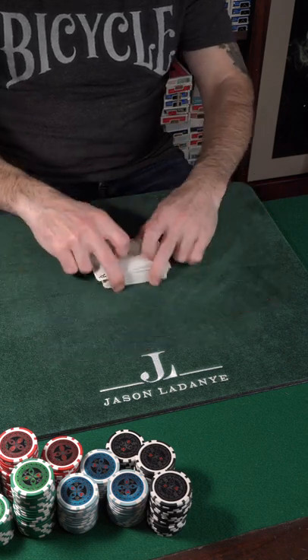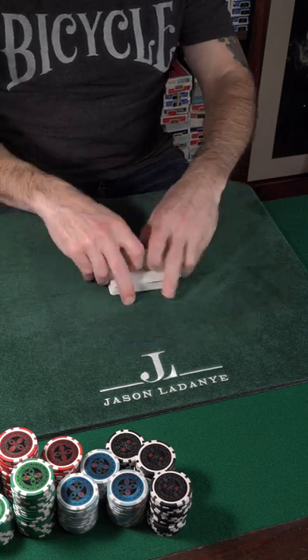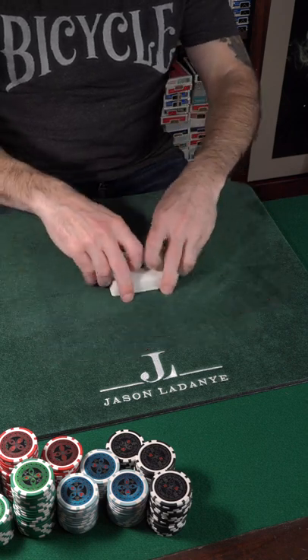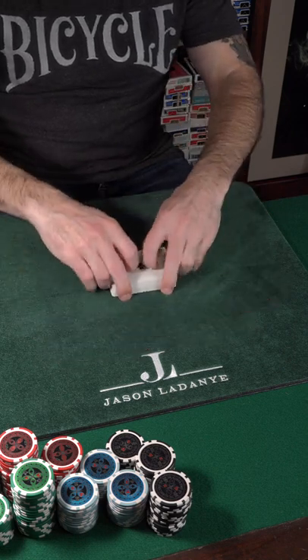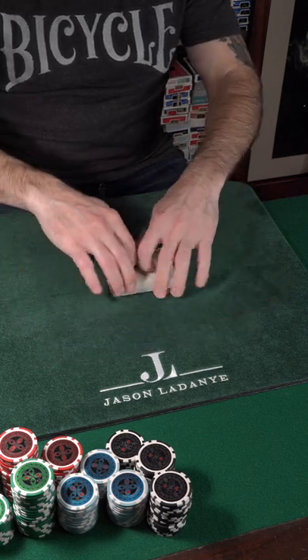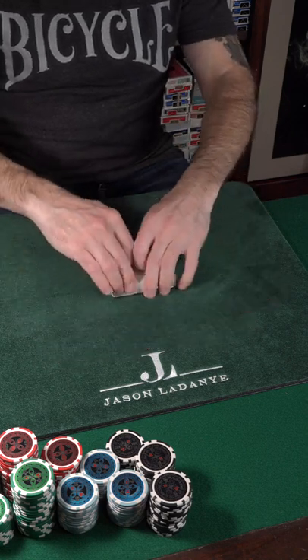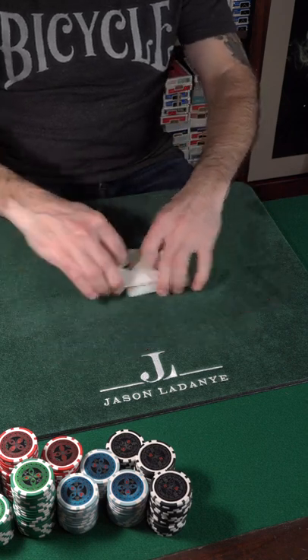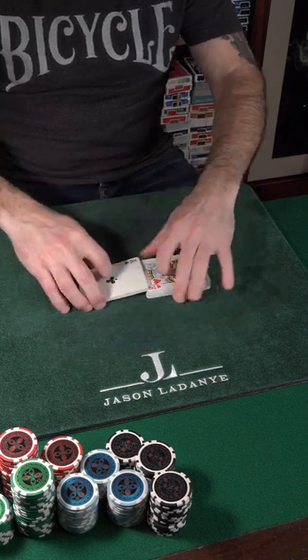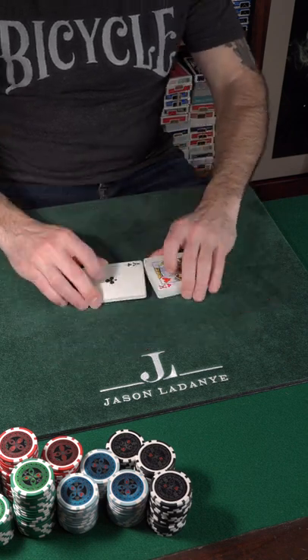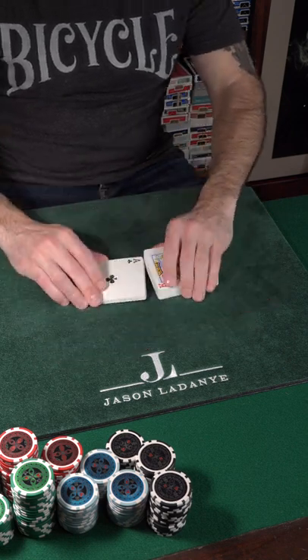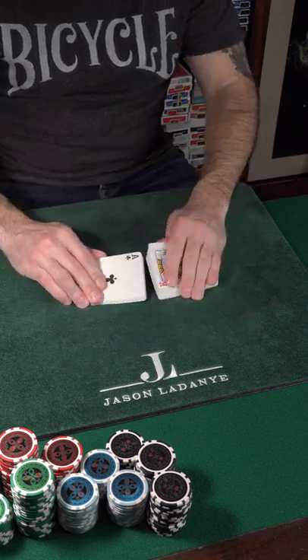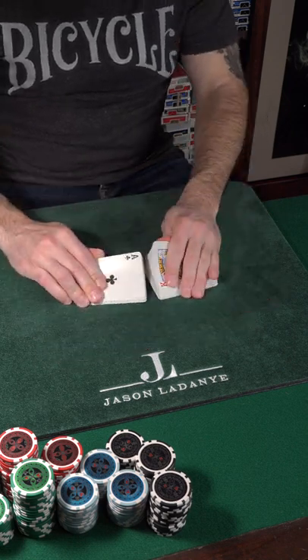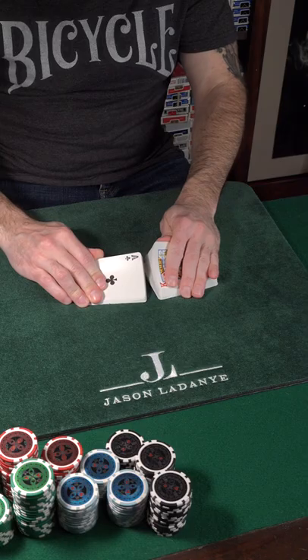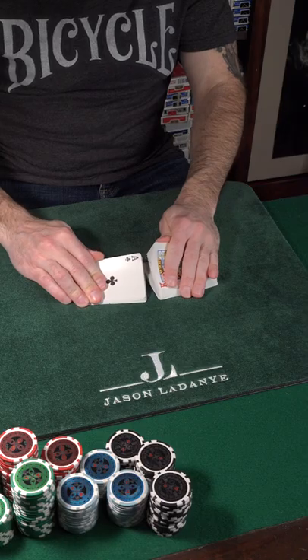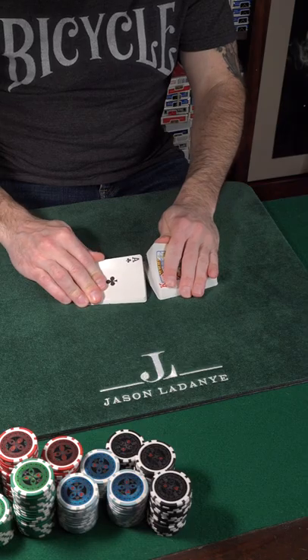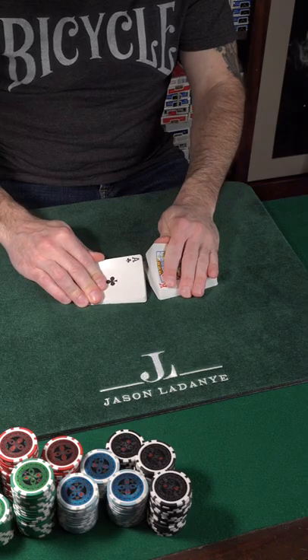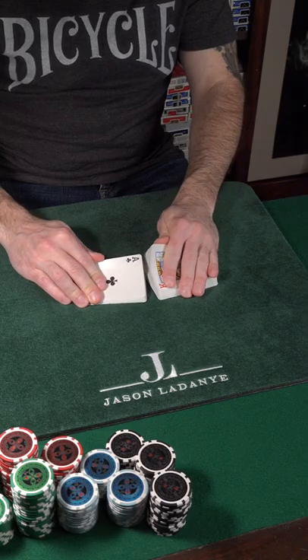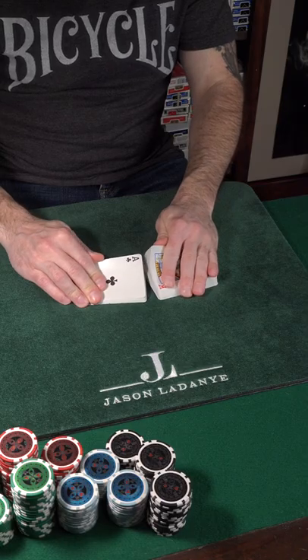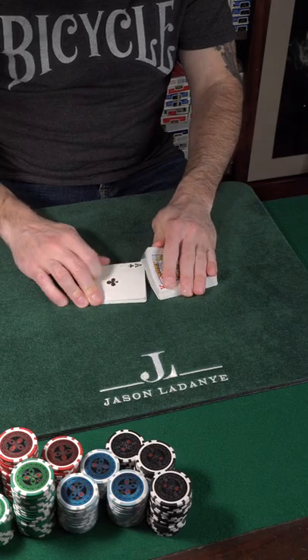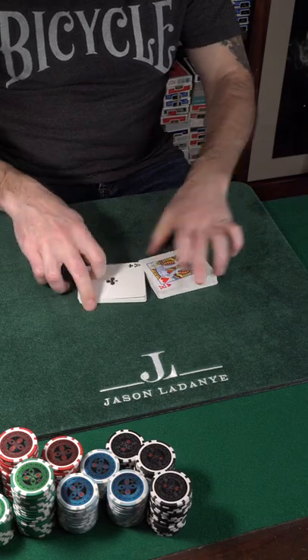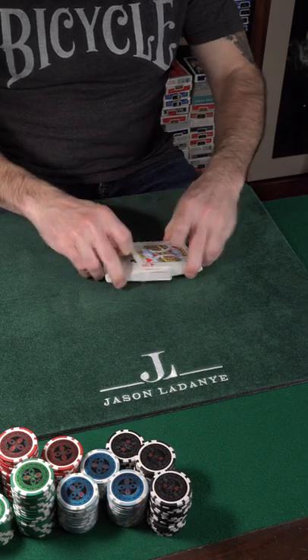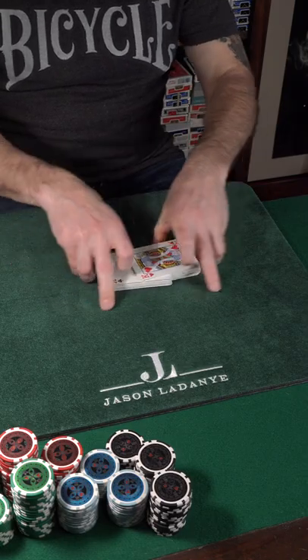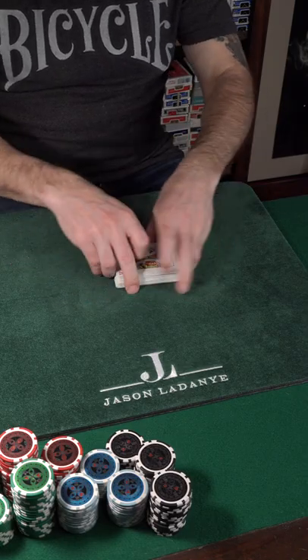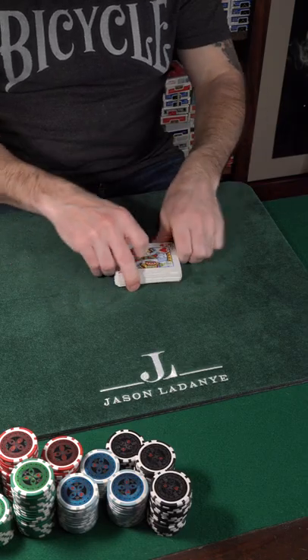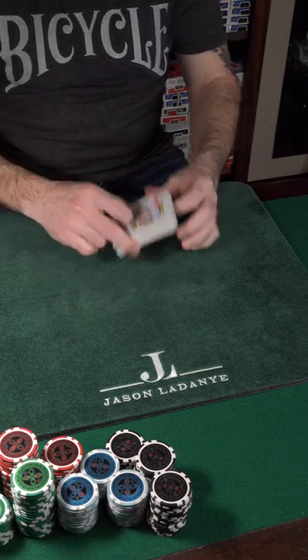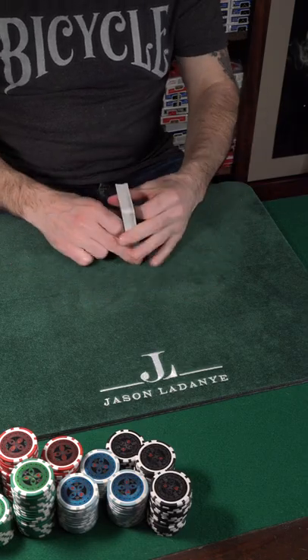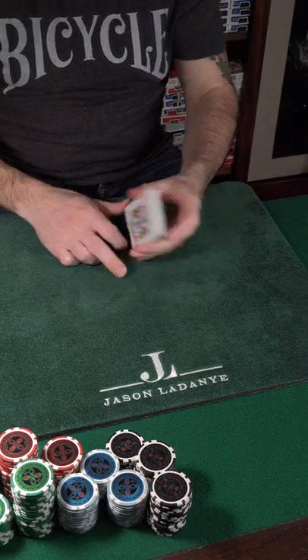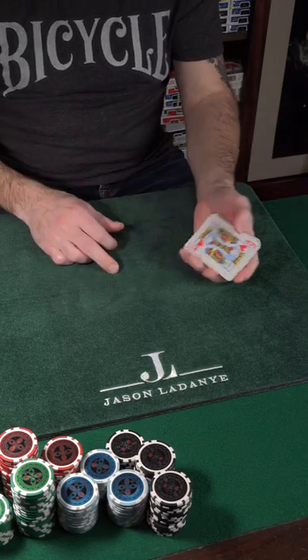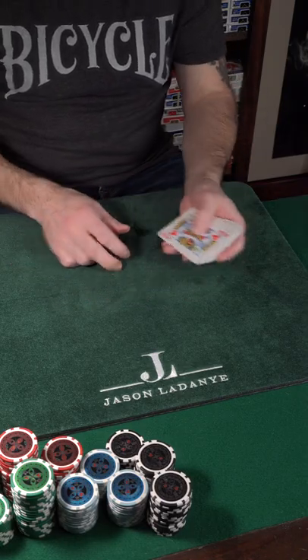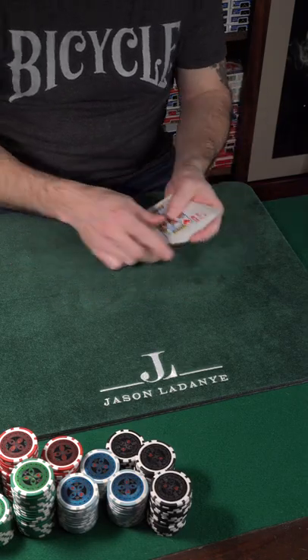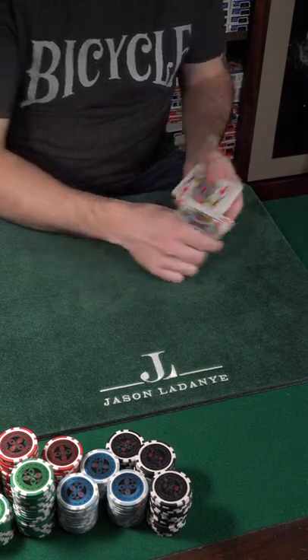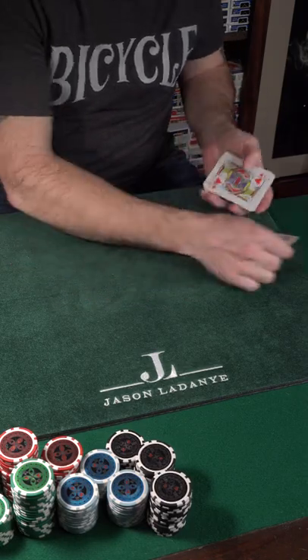So you can see there's only four aces. Four aces start on top of the deck. I'm going to give the deck just one shuffle and stack for eight-handed Texas Hold'em.